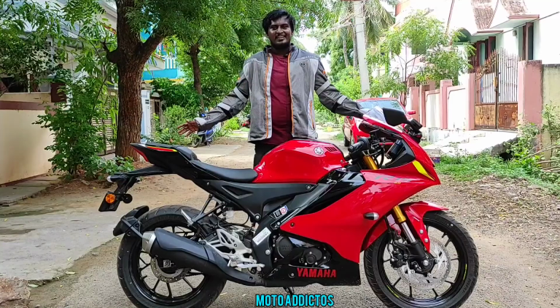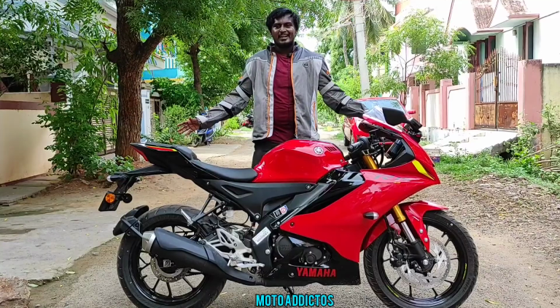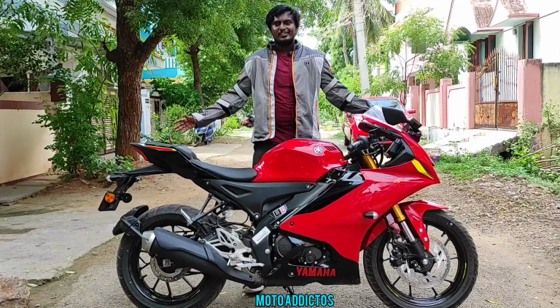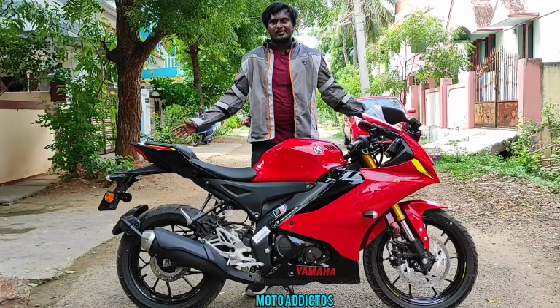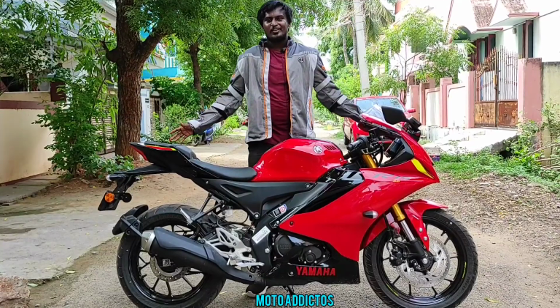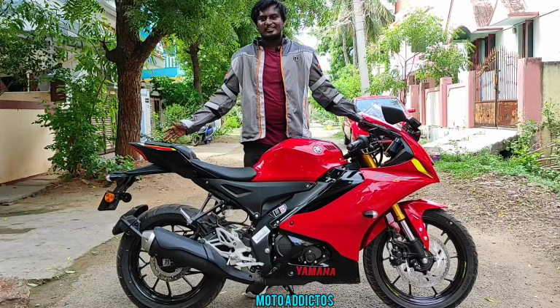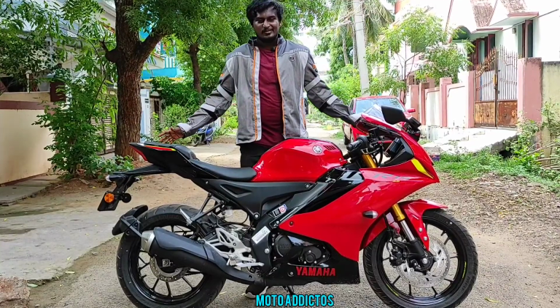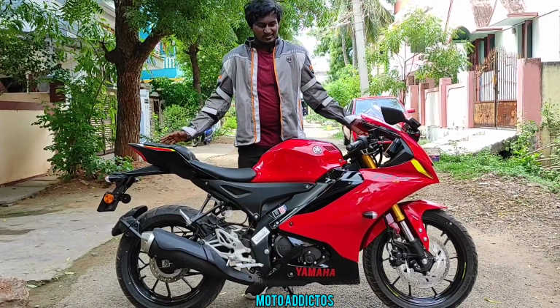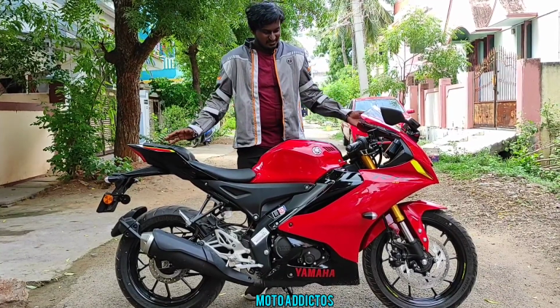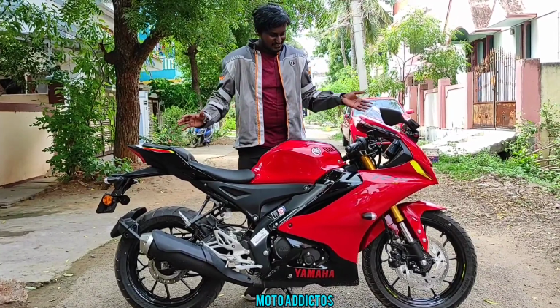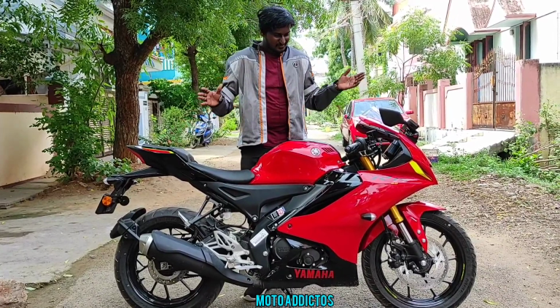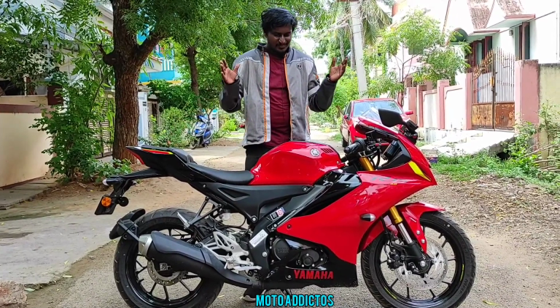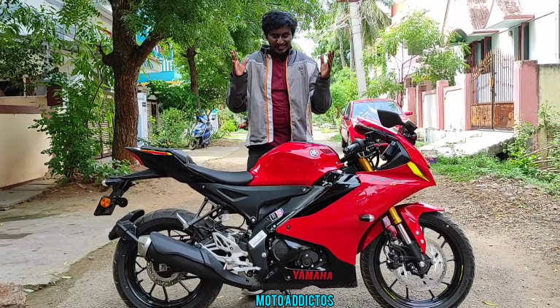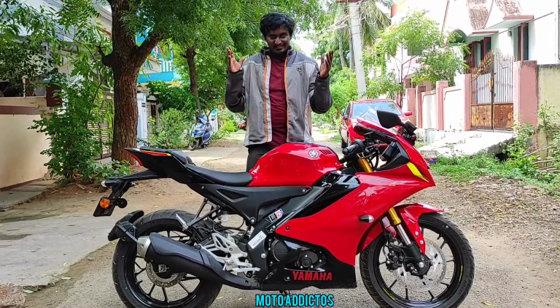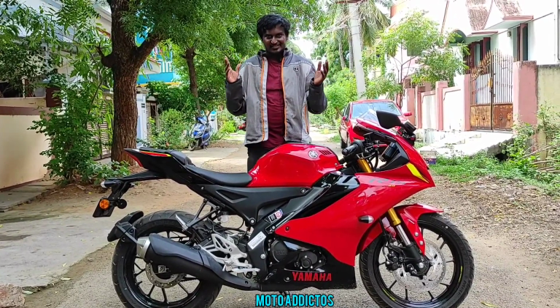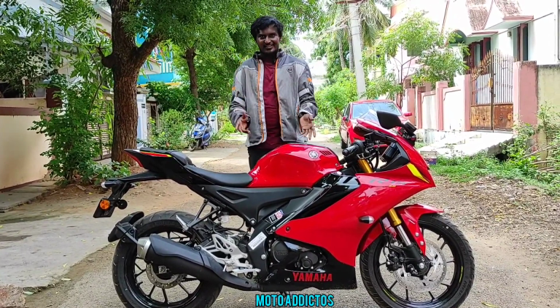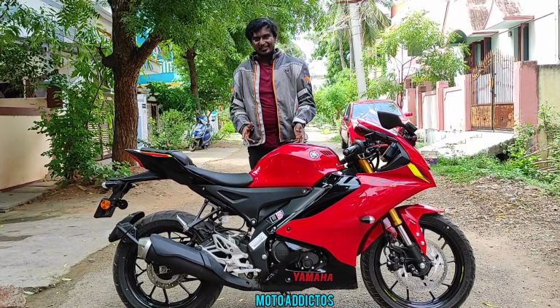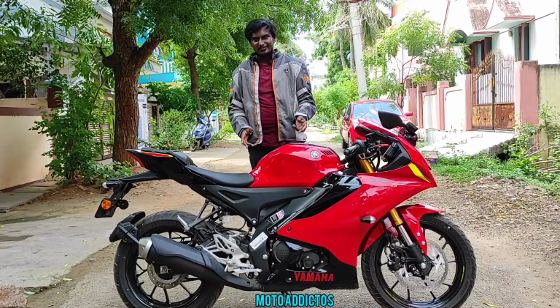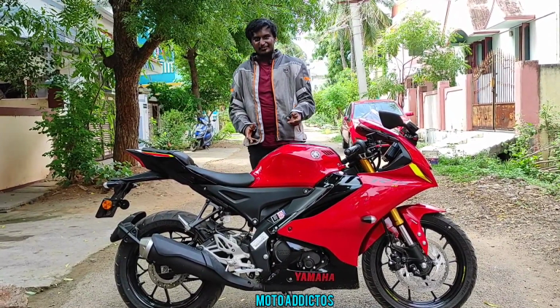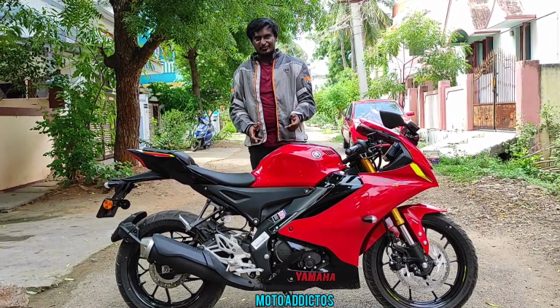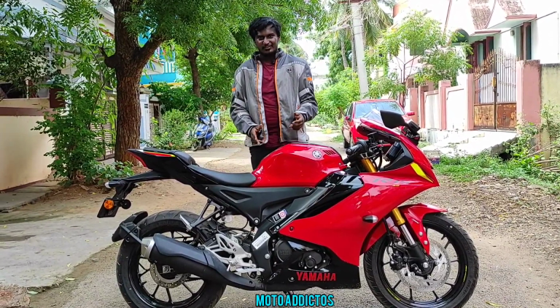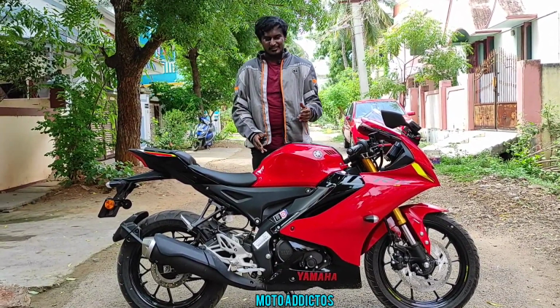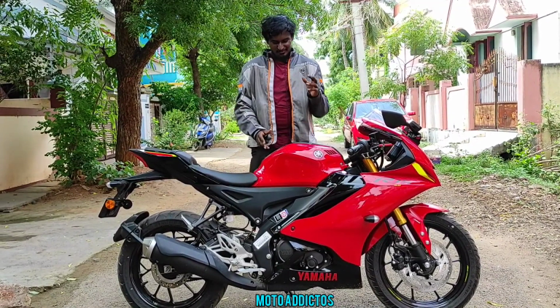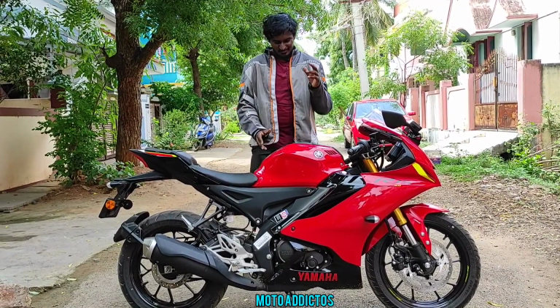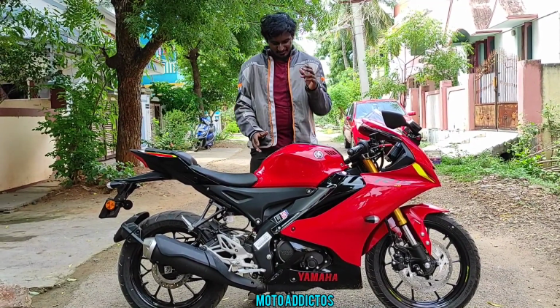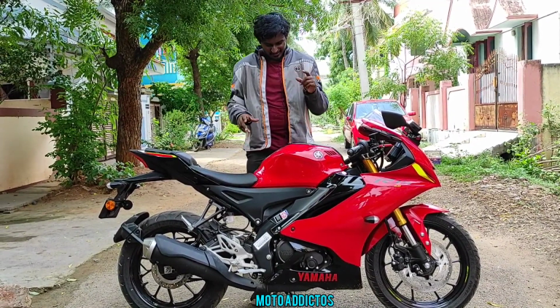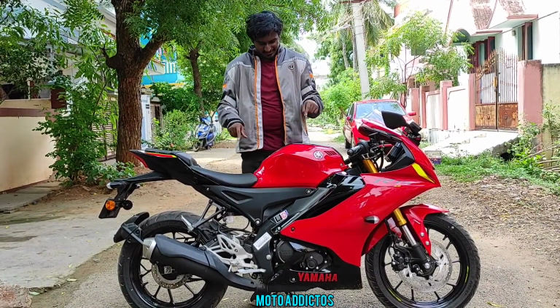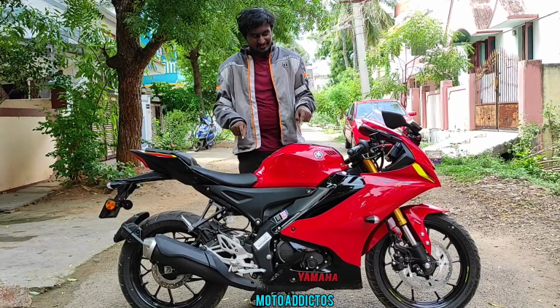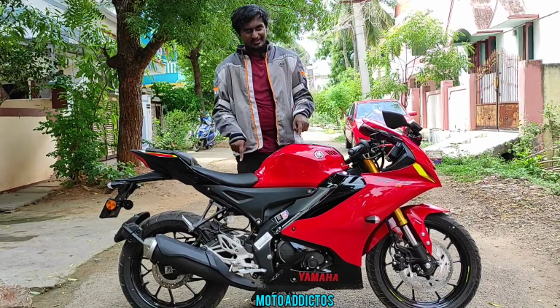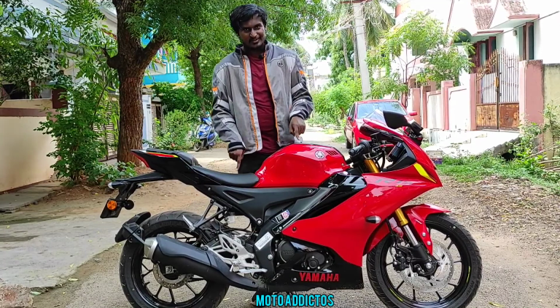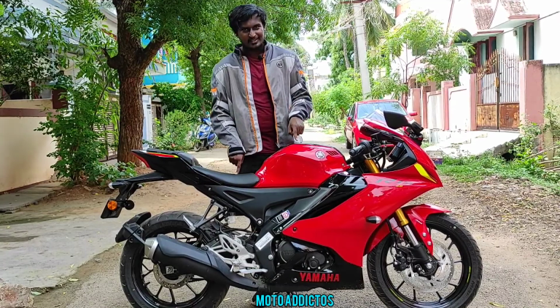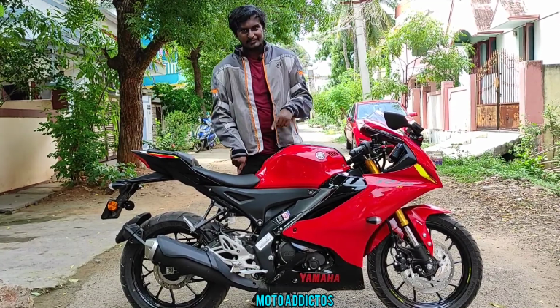Hey guys, welcome. Our bike is the R15 V4. Let's see the red color review.